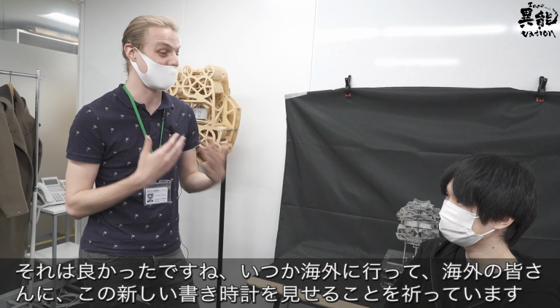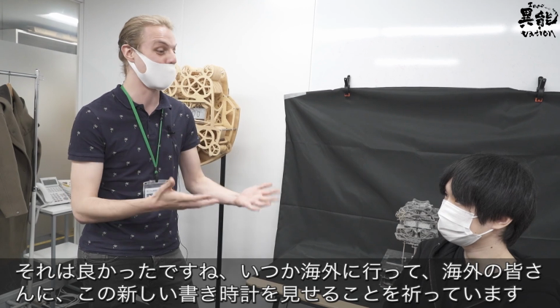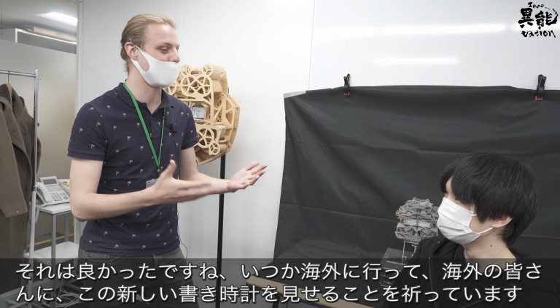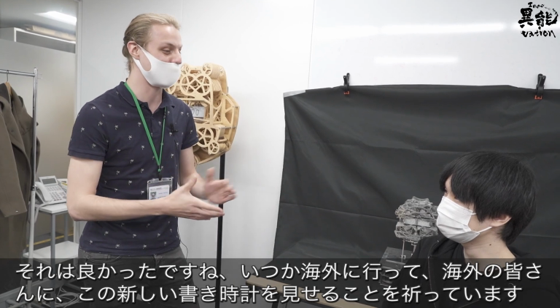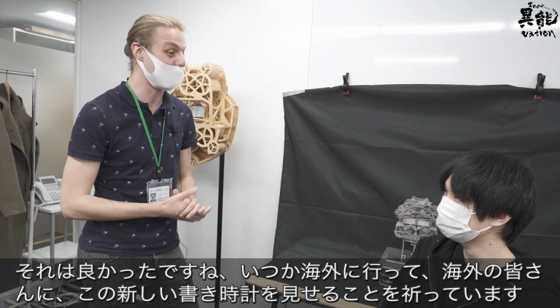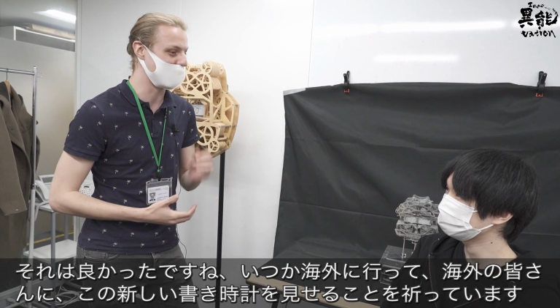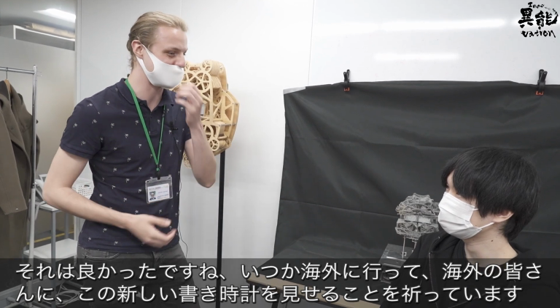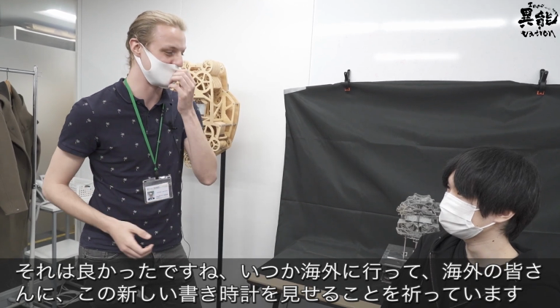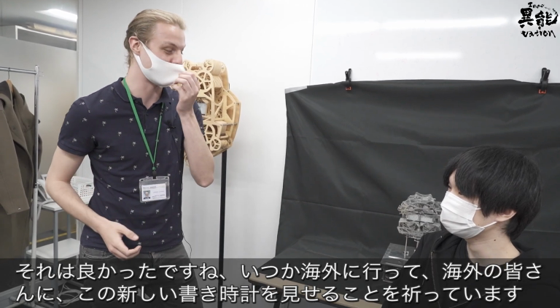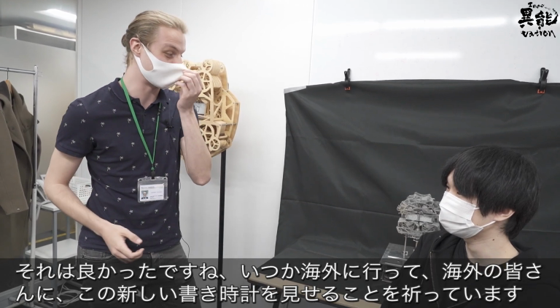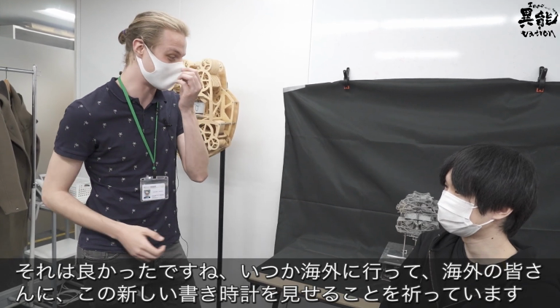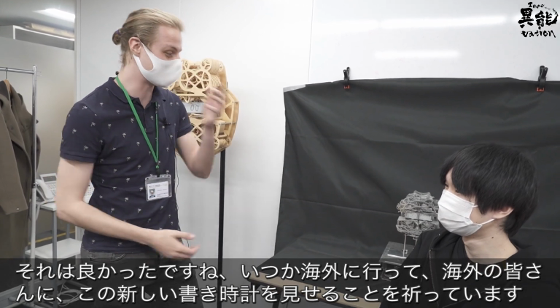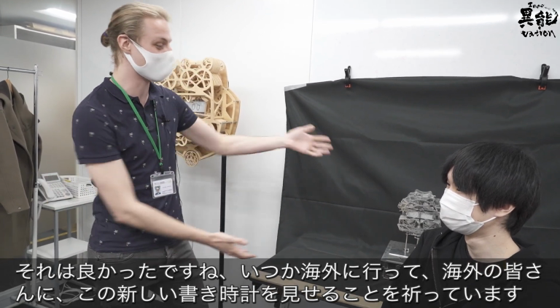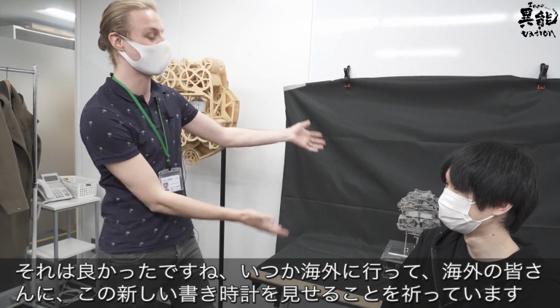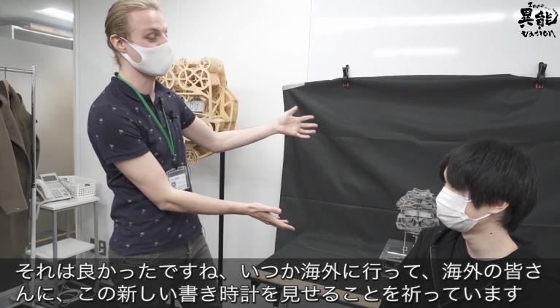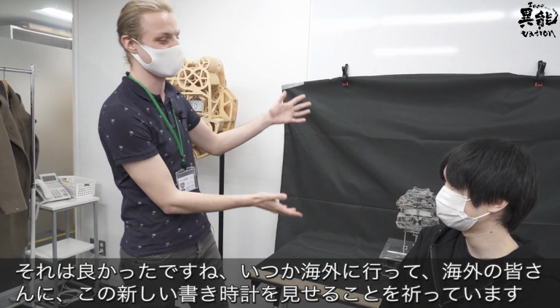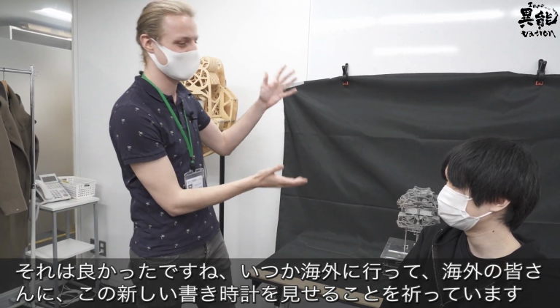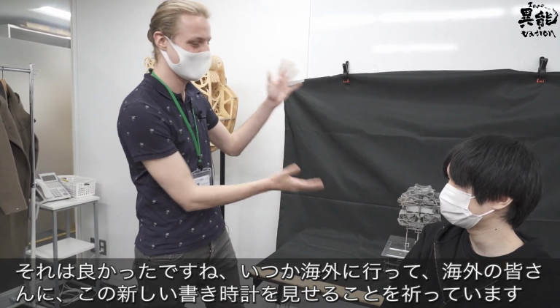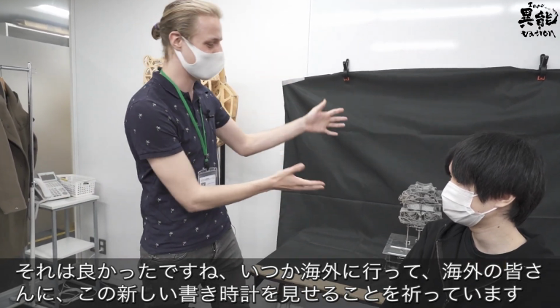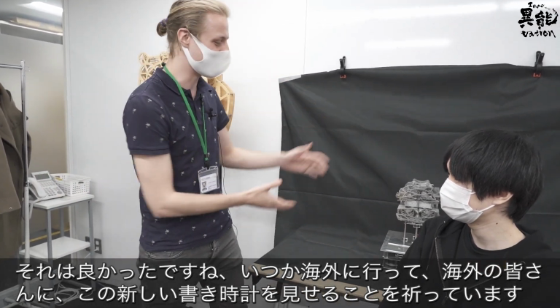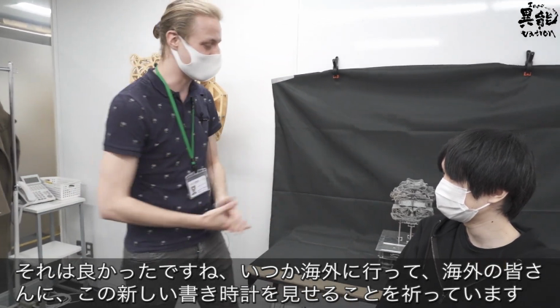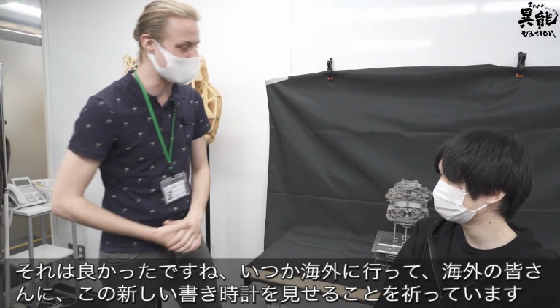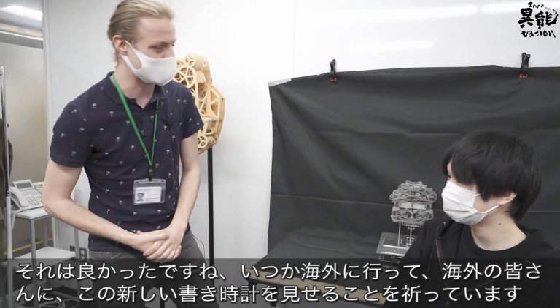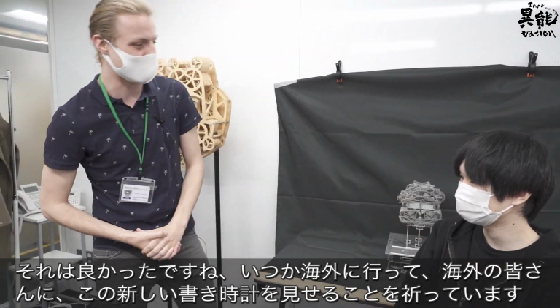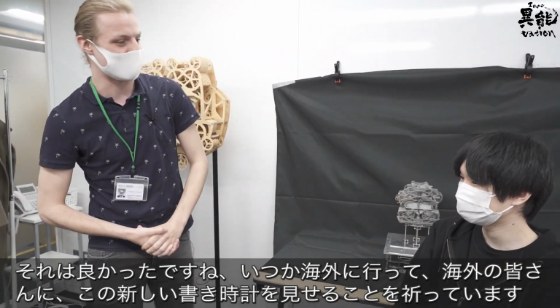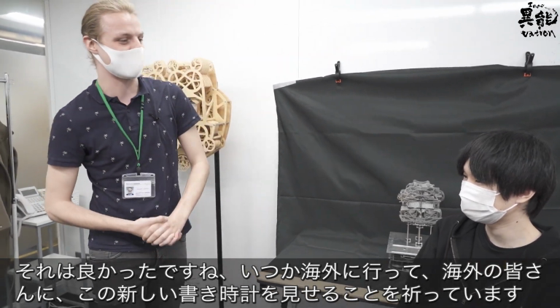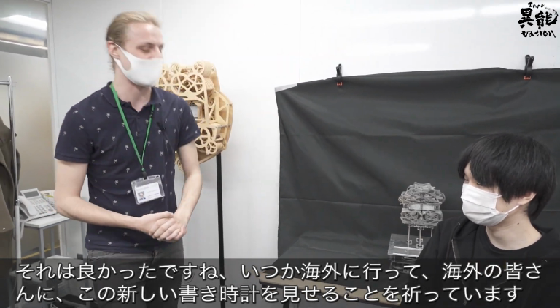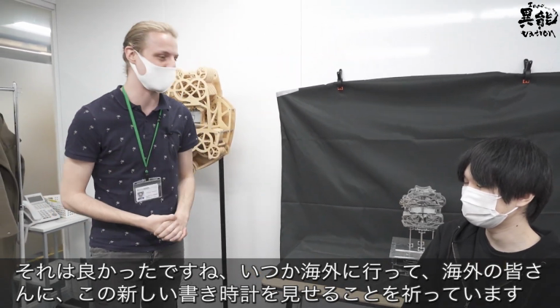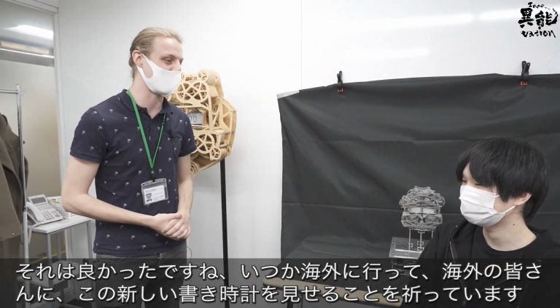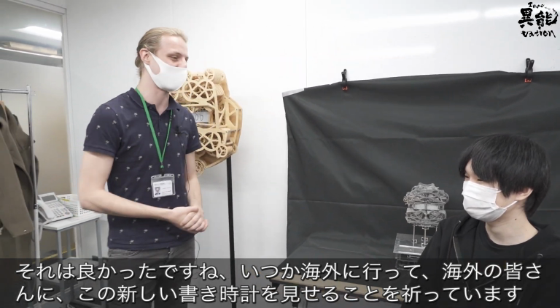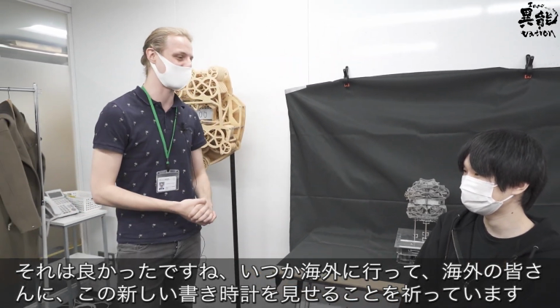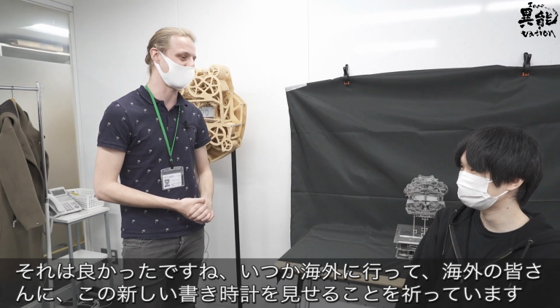I hope that you go overseas in the future and show the world your new version of the self-writing clock.